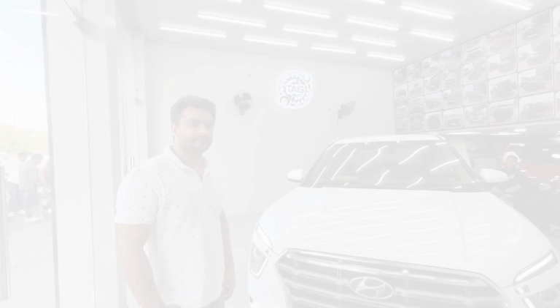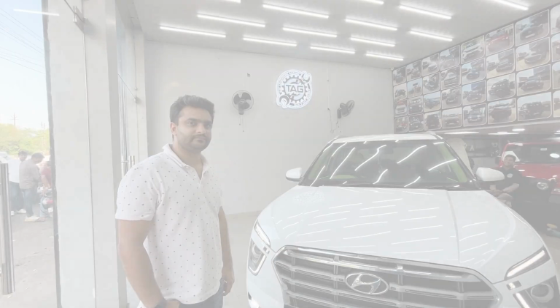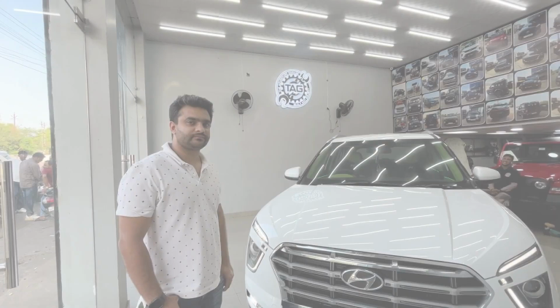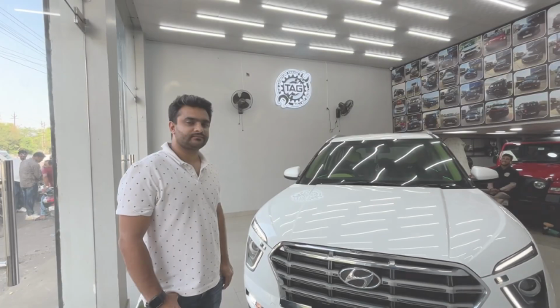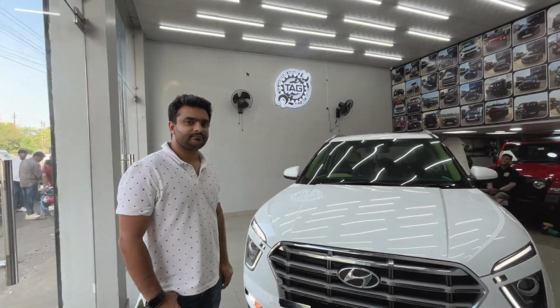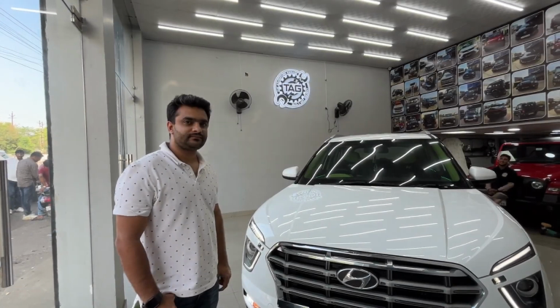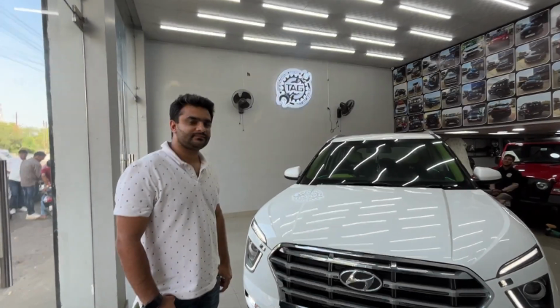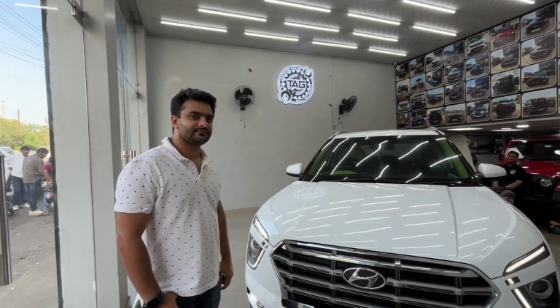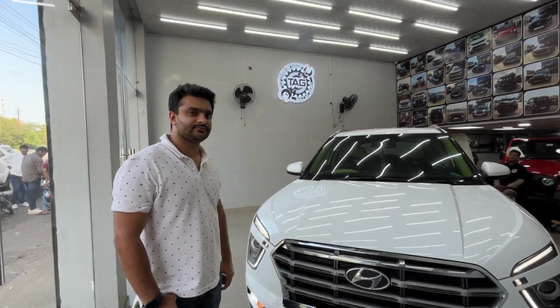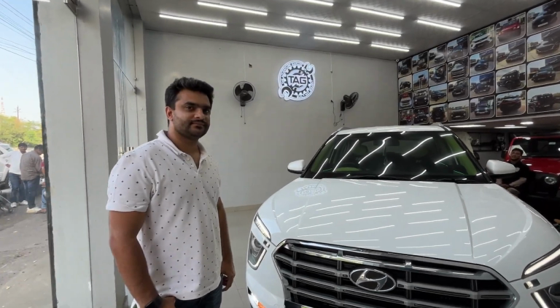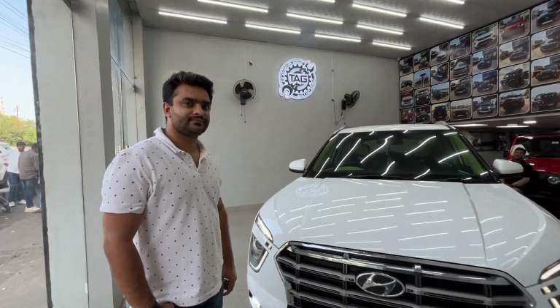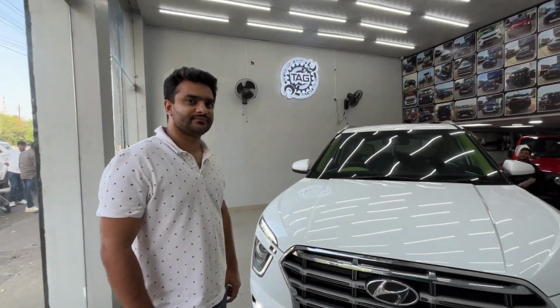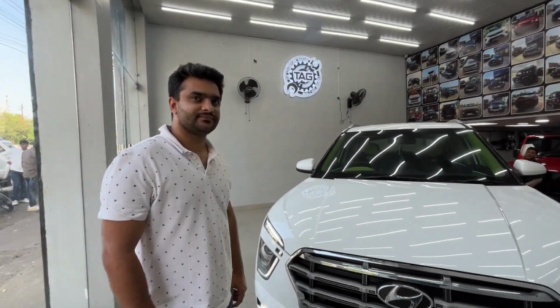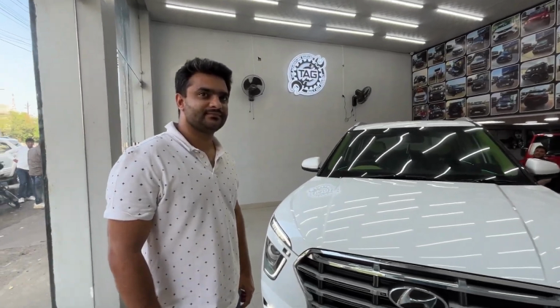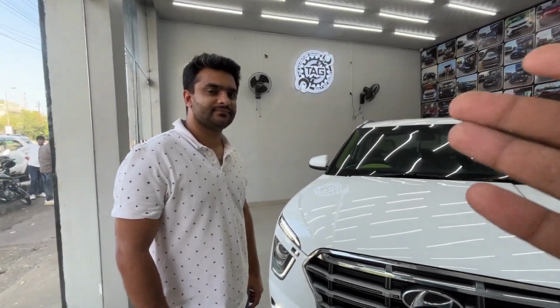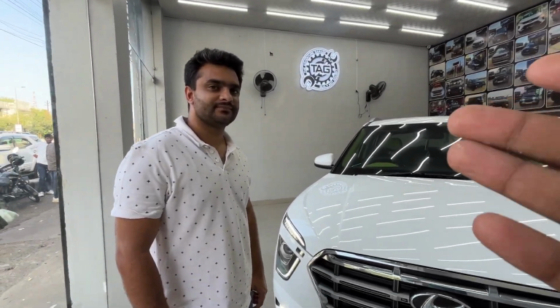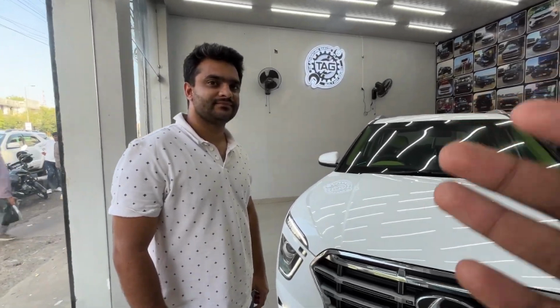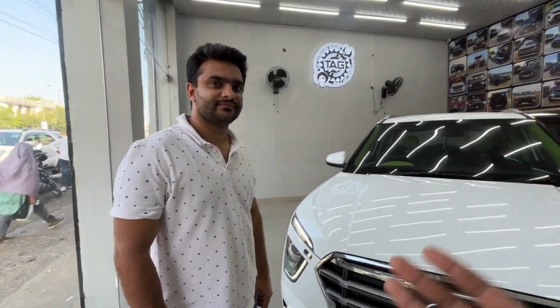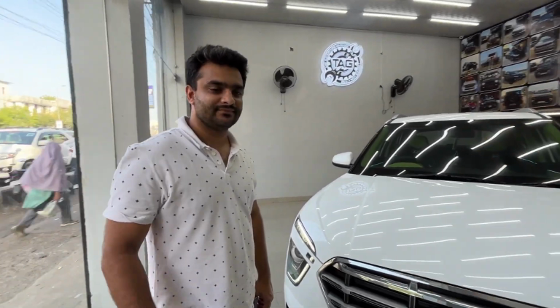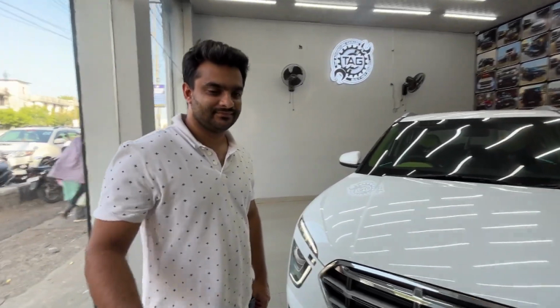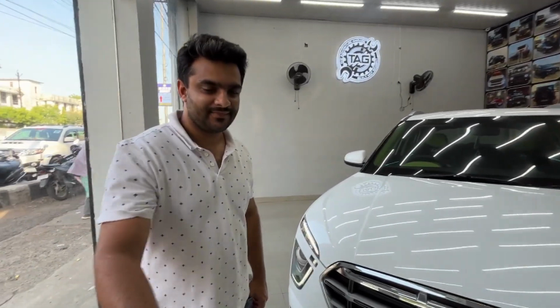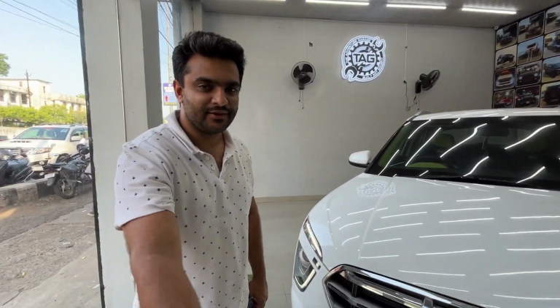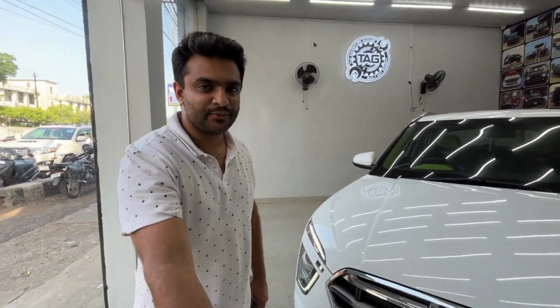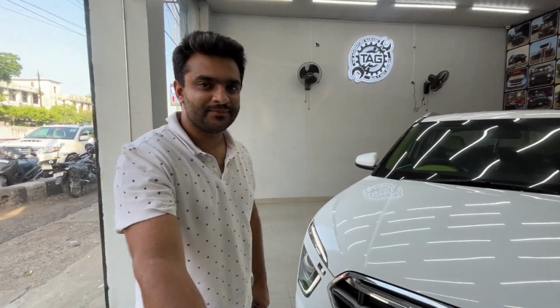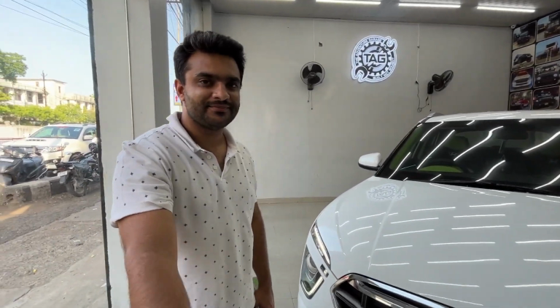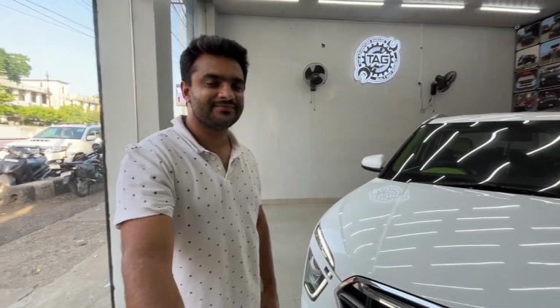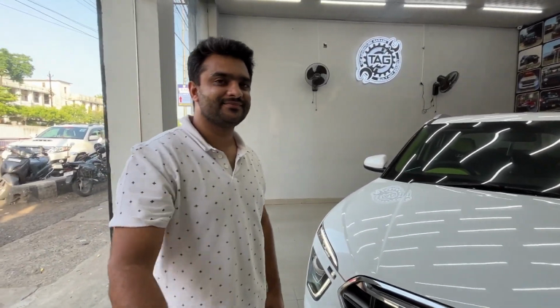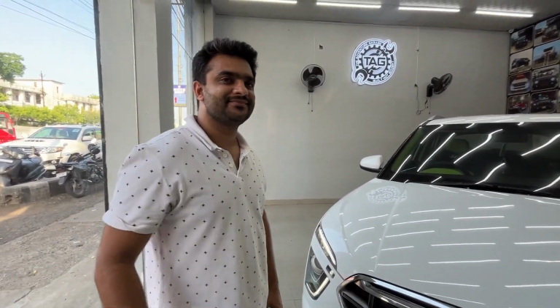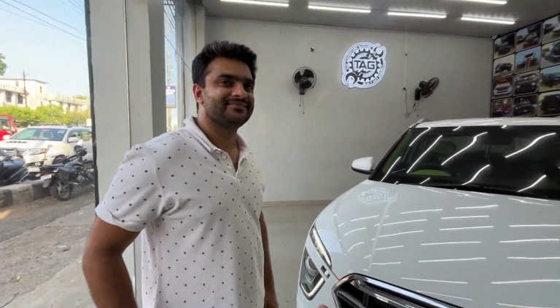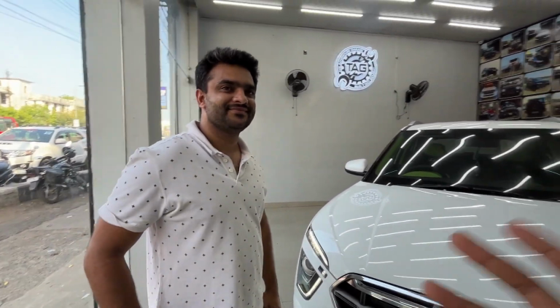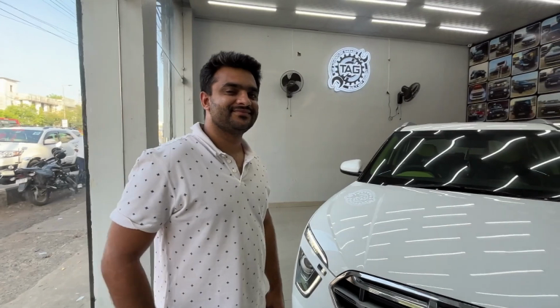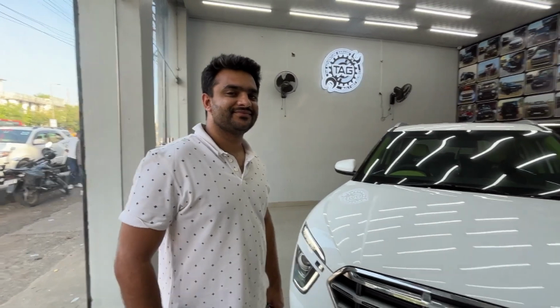Friends, I am standing in the adventure garage with Ibrahim. Hello! What have you done today, Ibrahim?